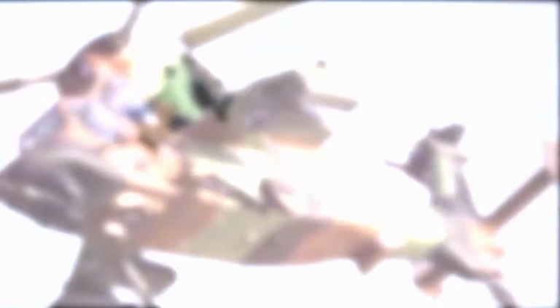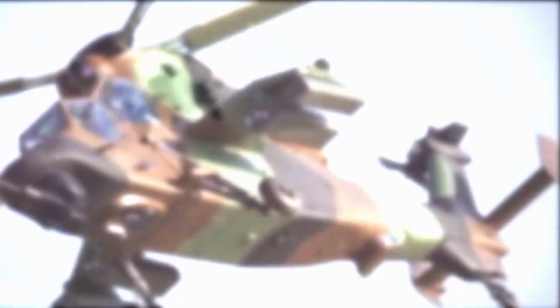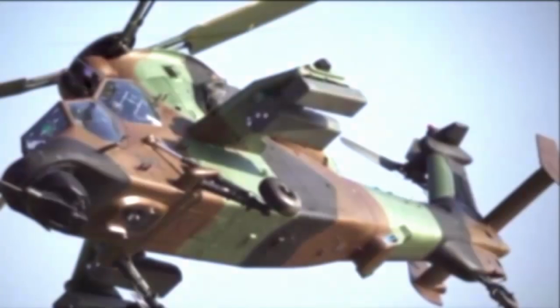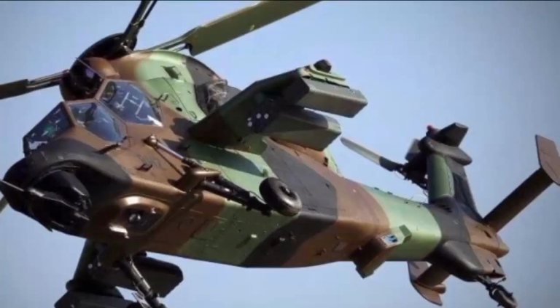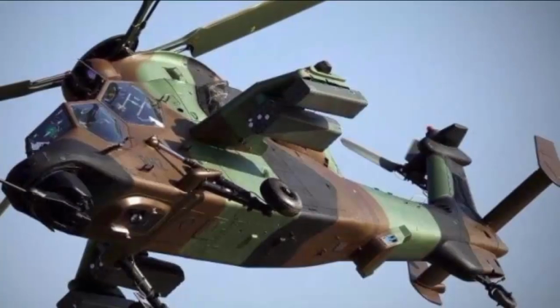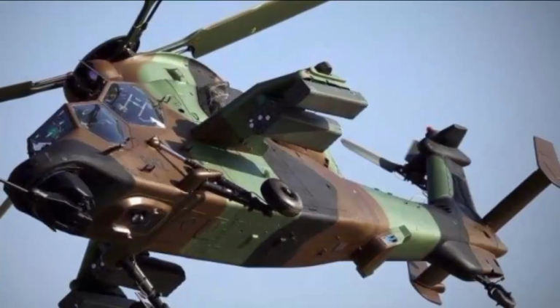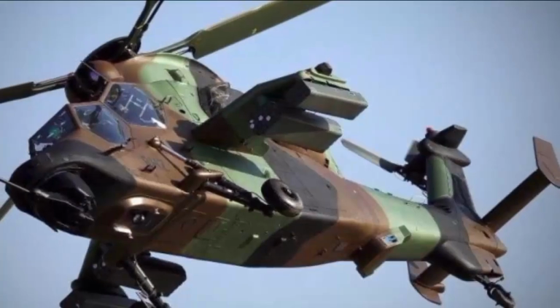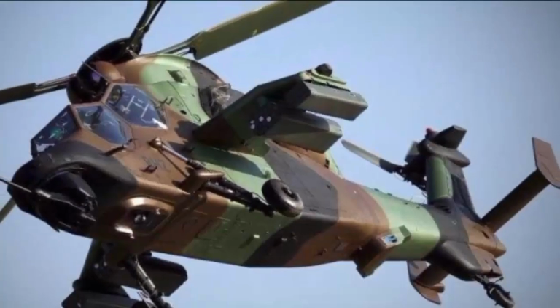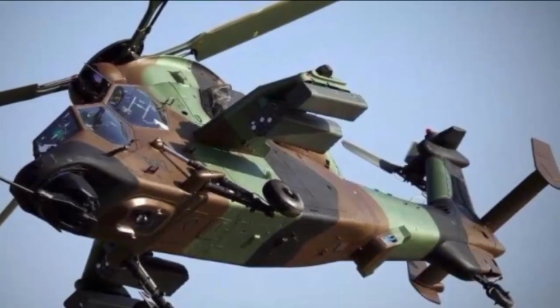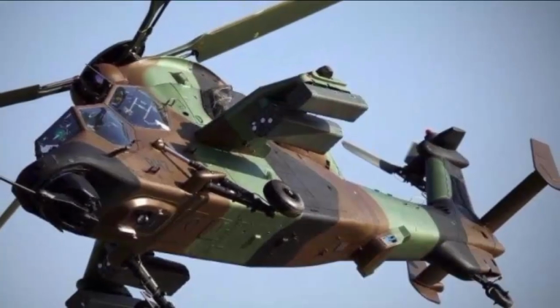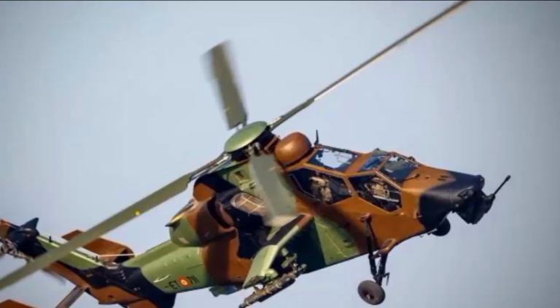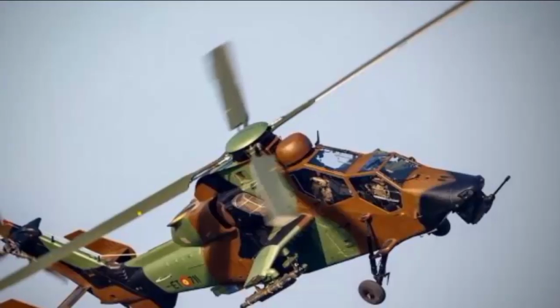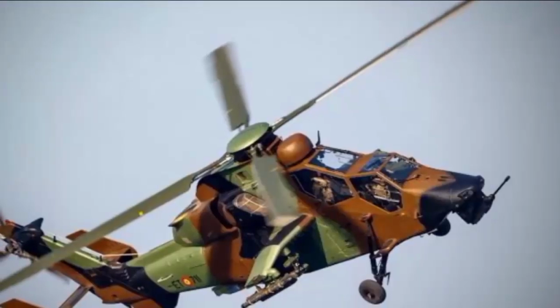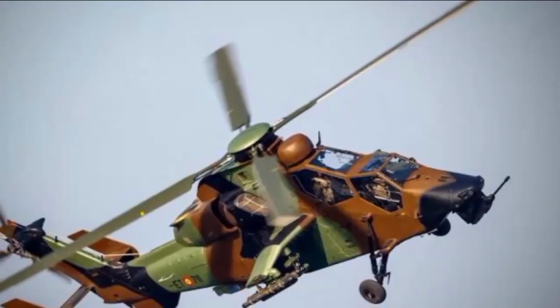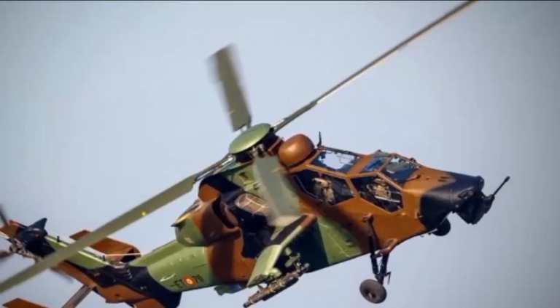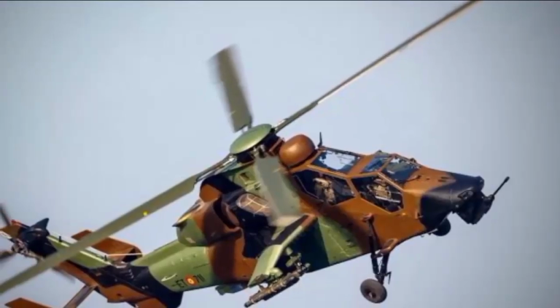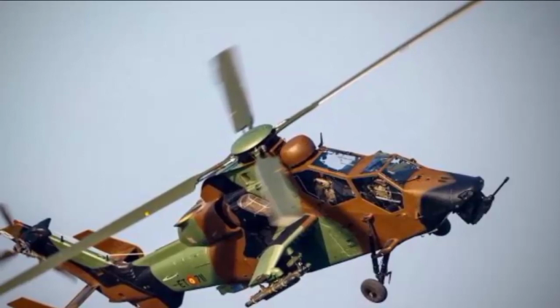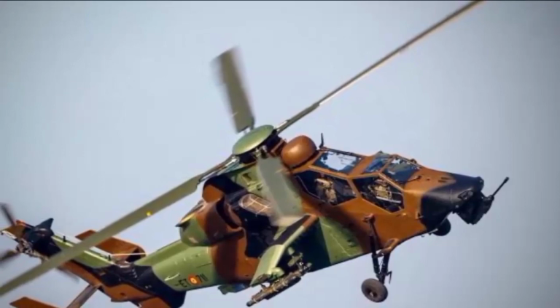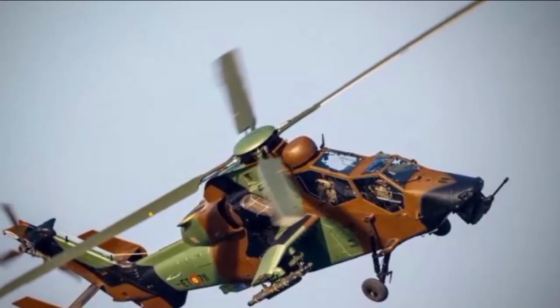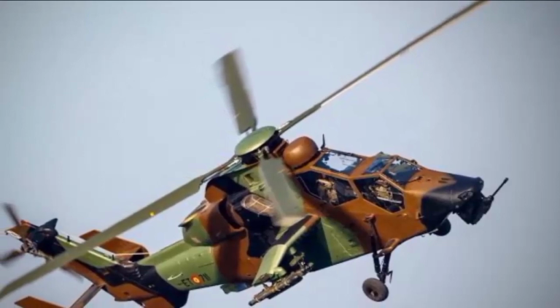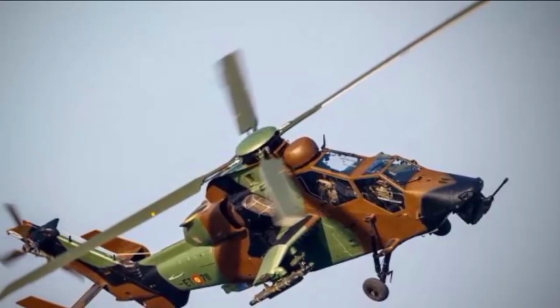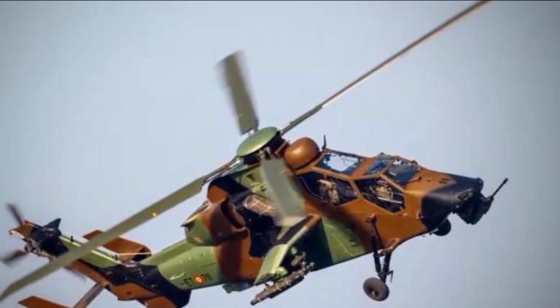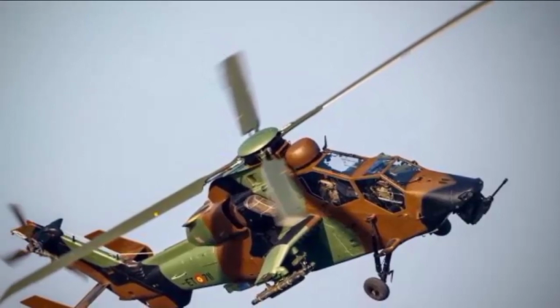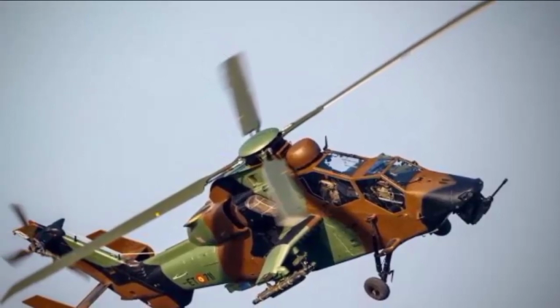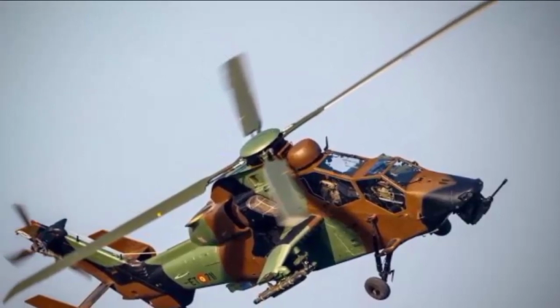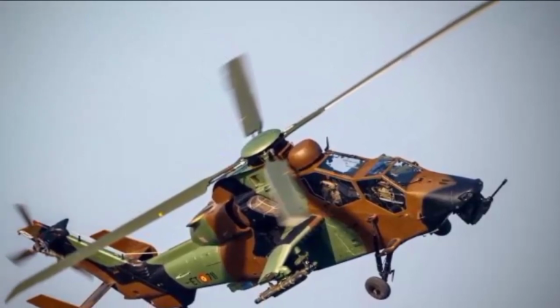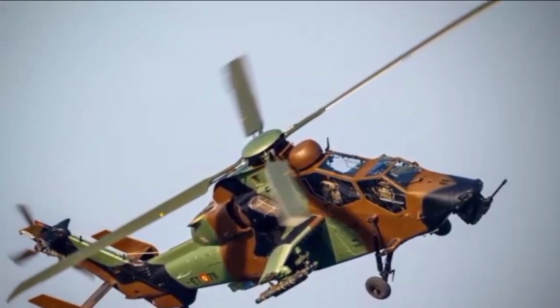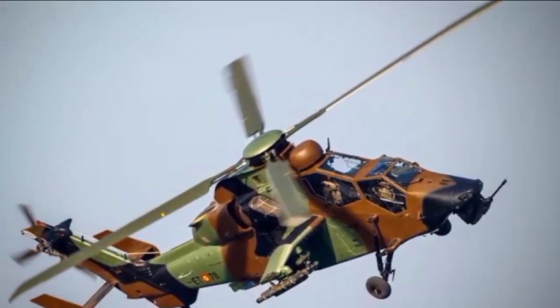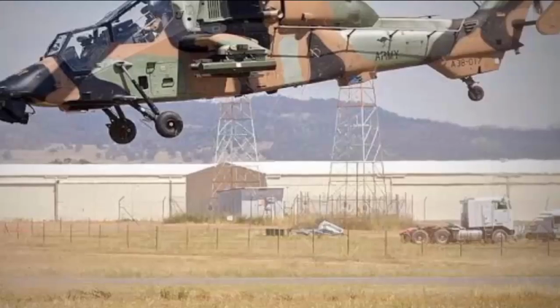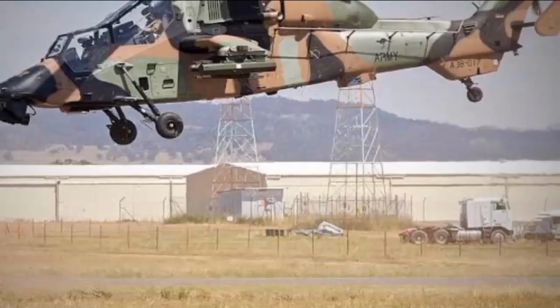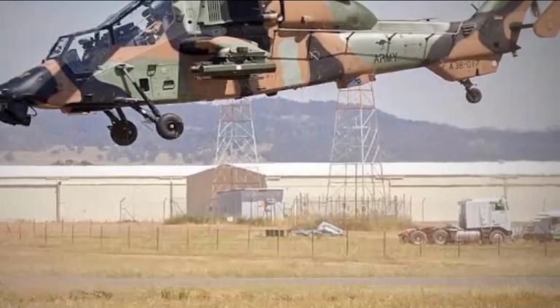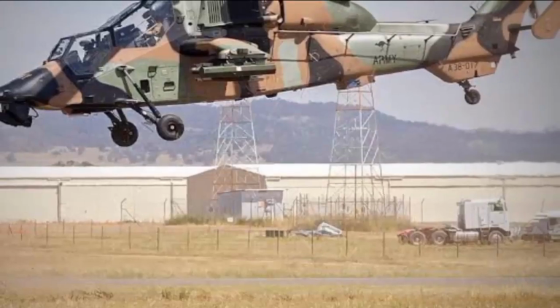Since entering service, Tigers have been used in combat in Afghanistan, Libya, and Mali.